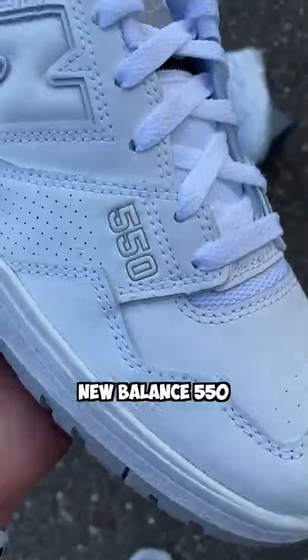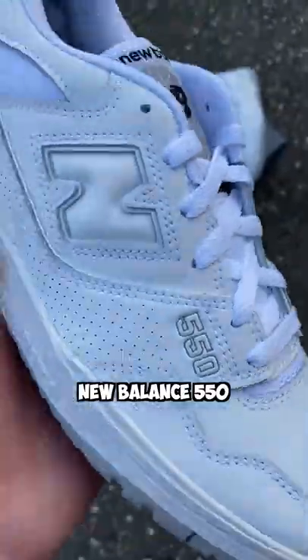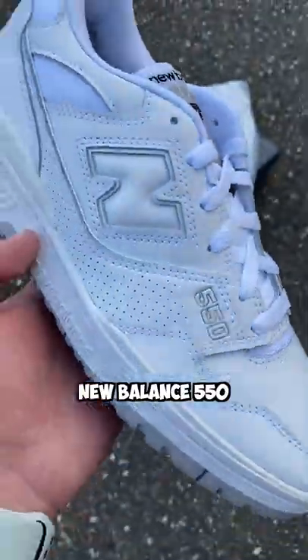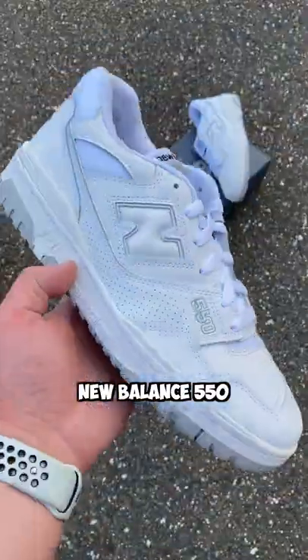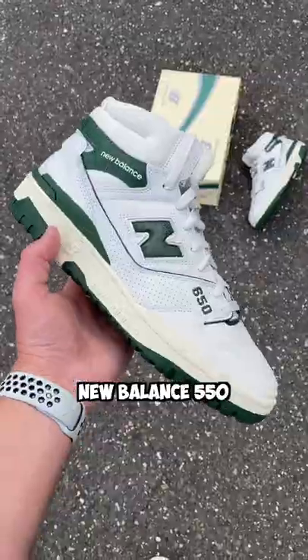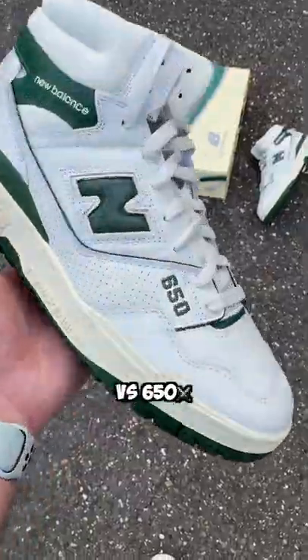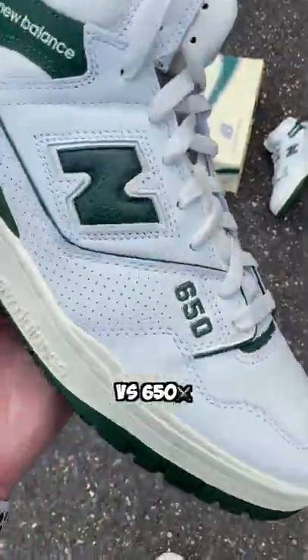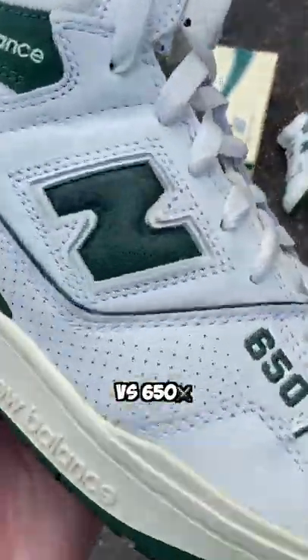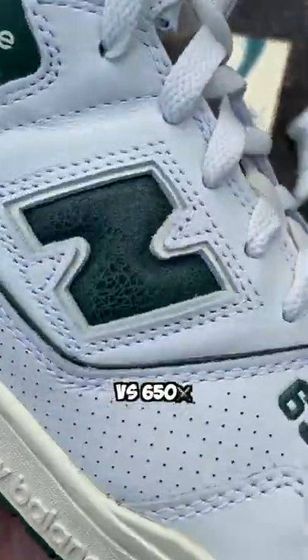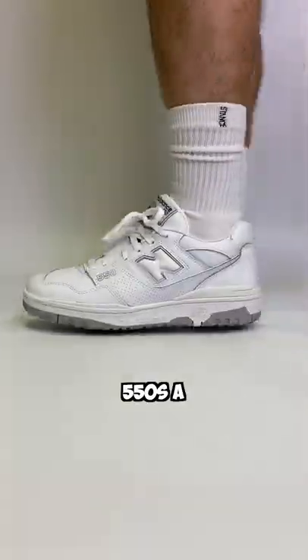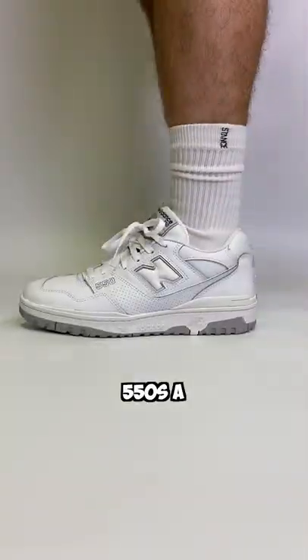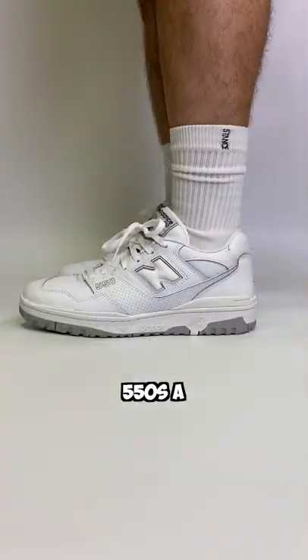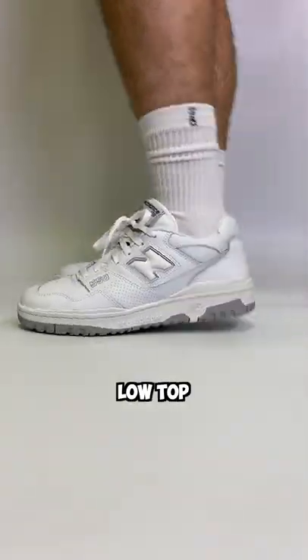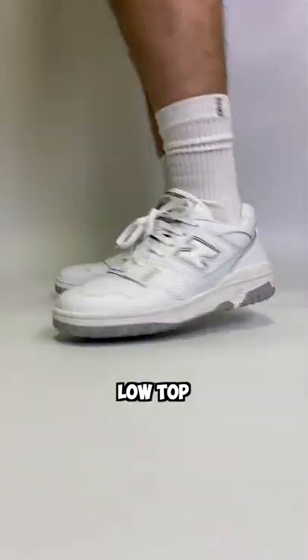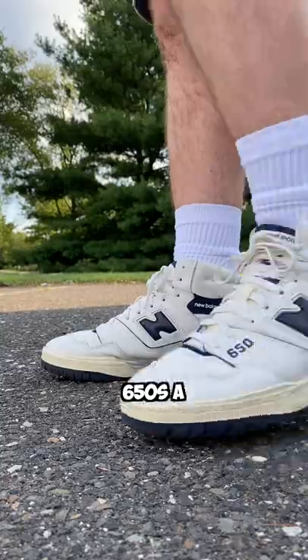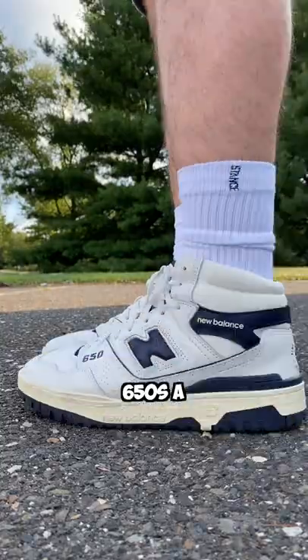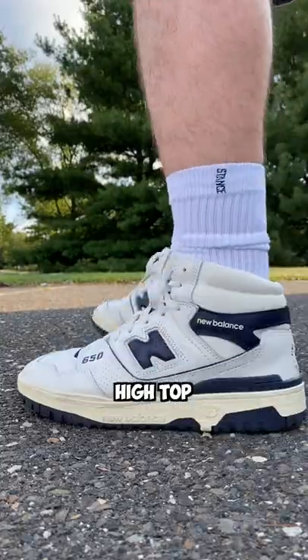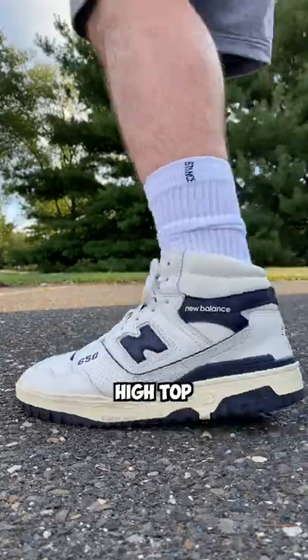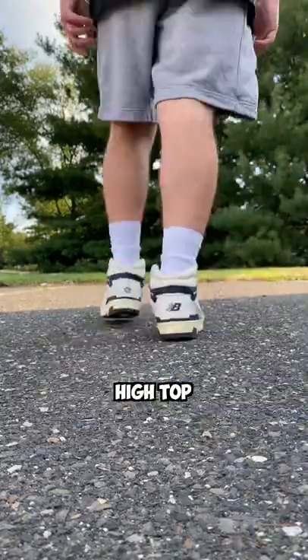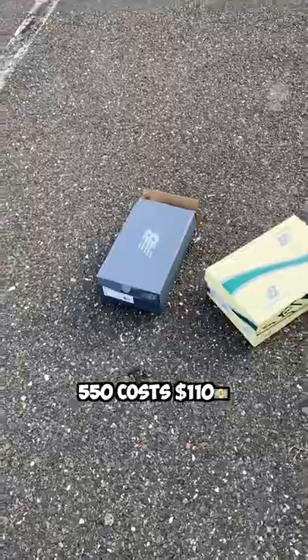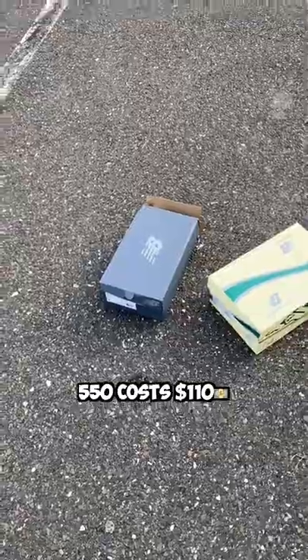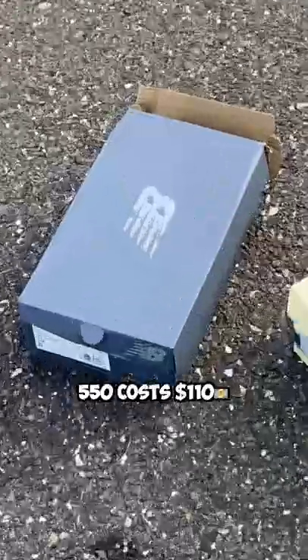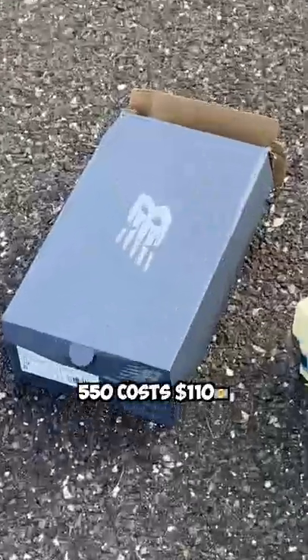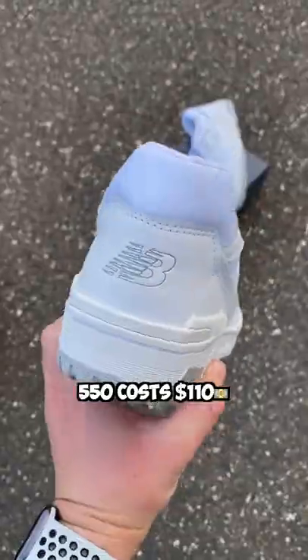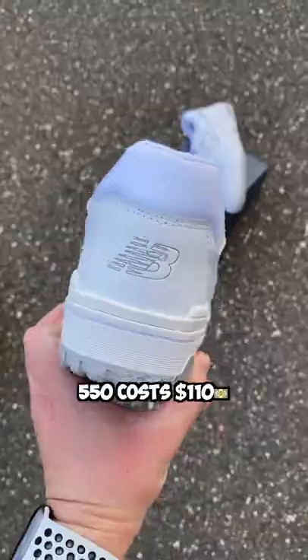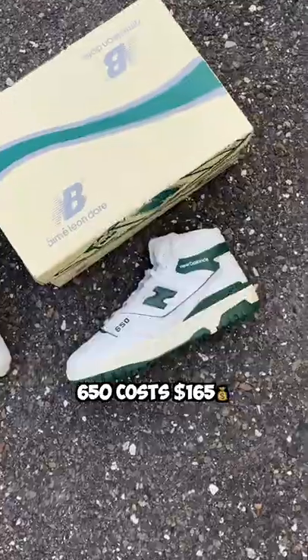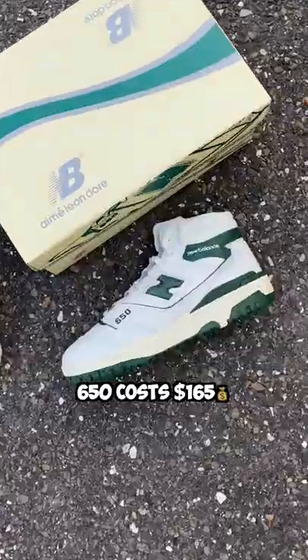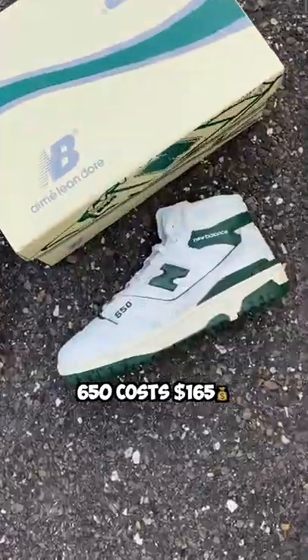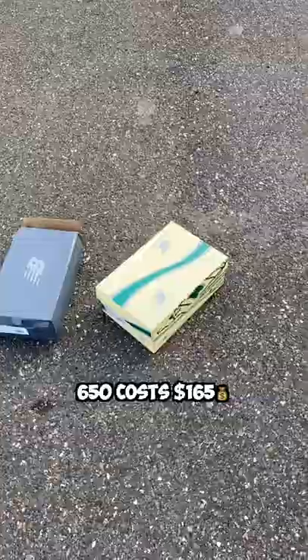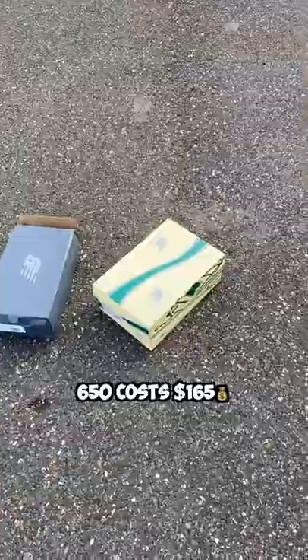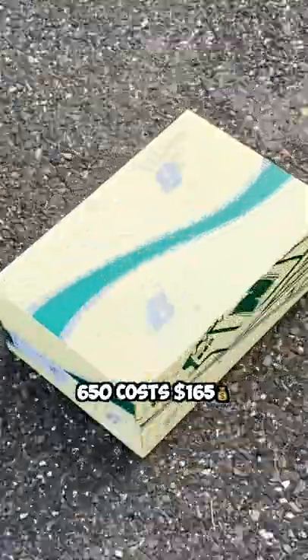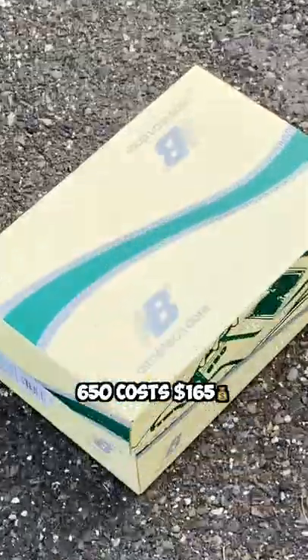New Balance 550 vs 650. The 550 is a low top, the 650 is a high top. The 550 costs $110, the 650 costs $165.